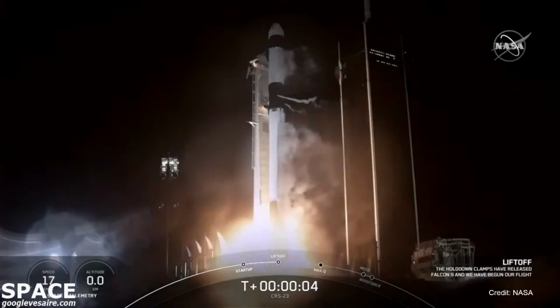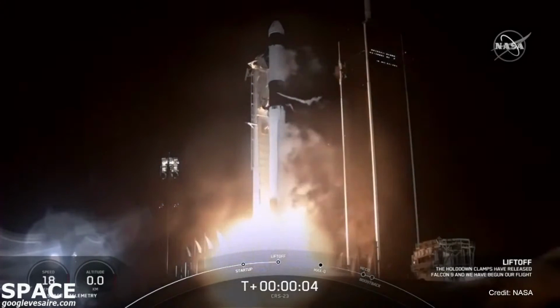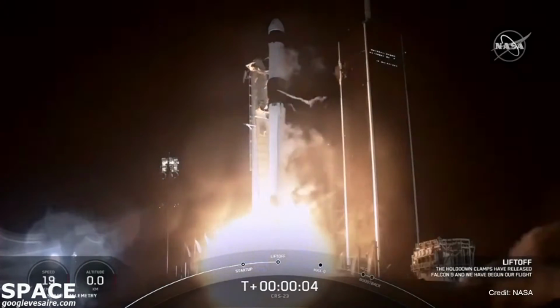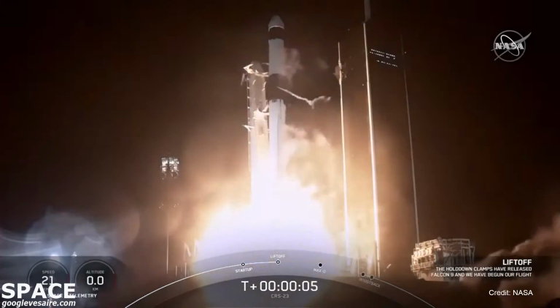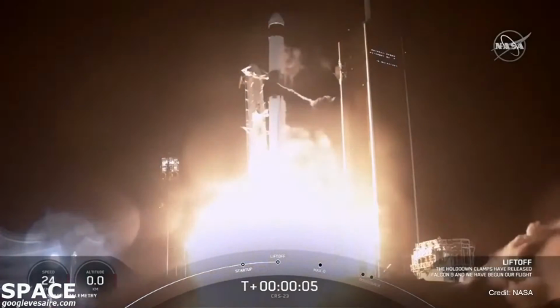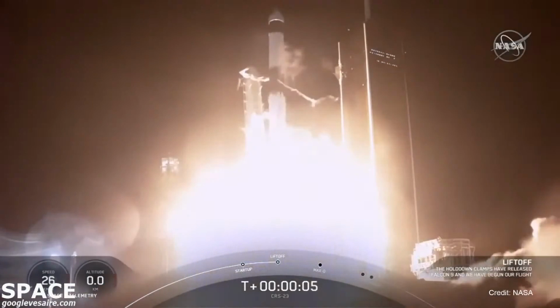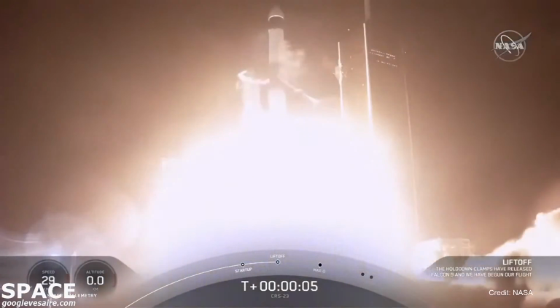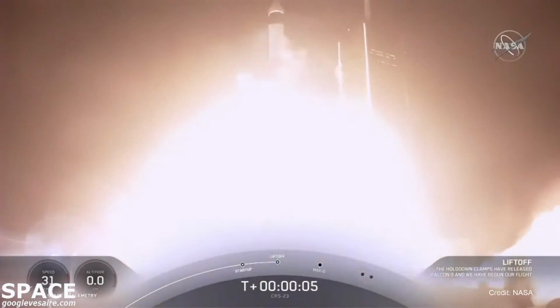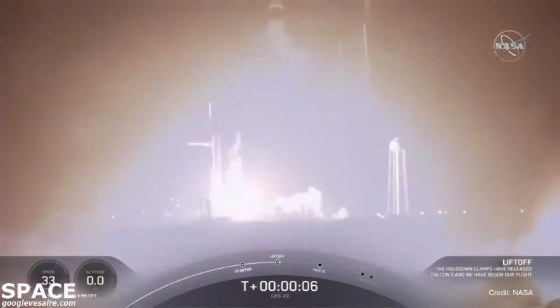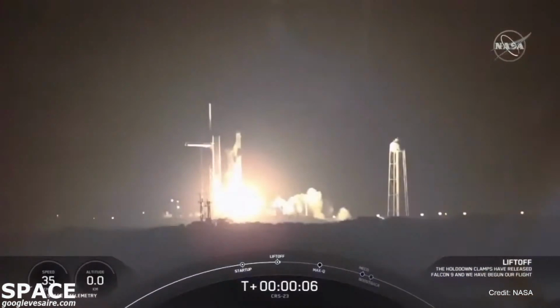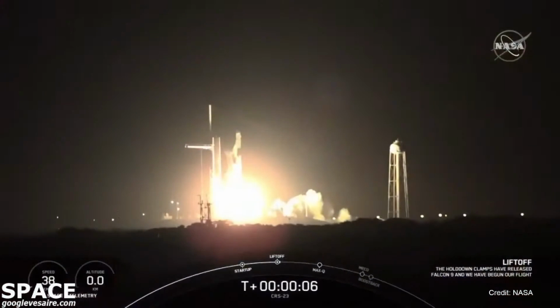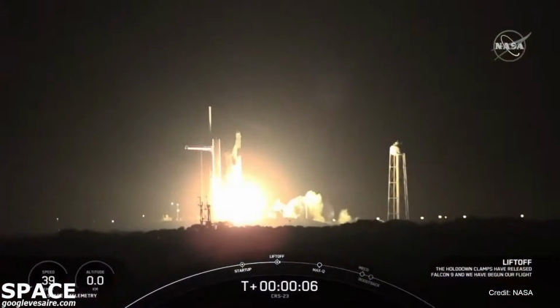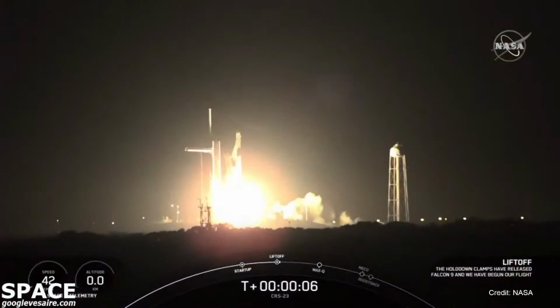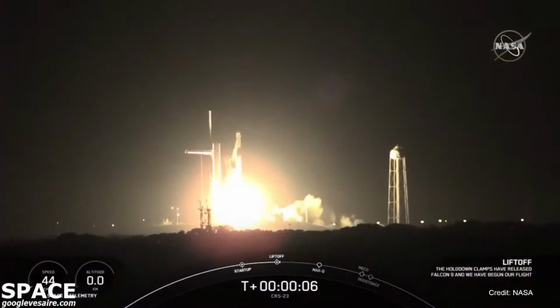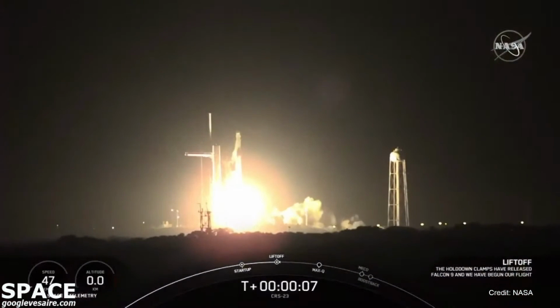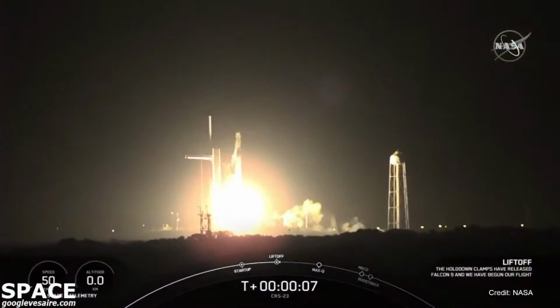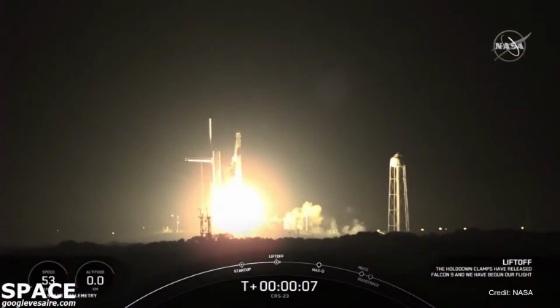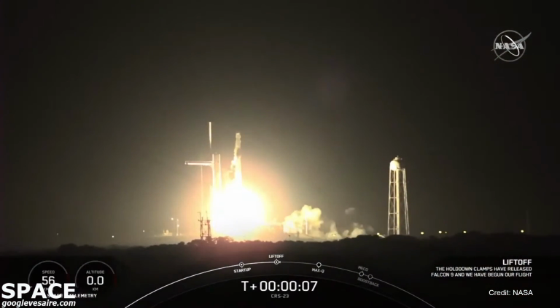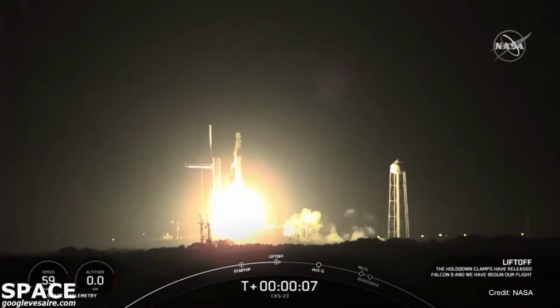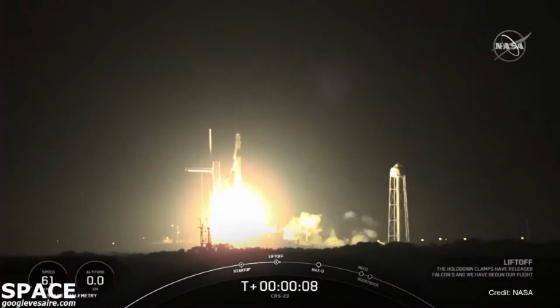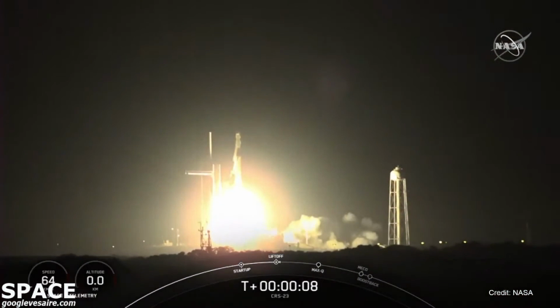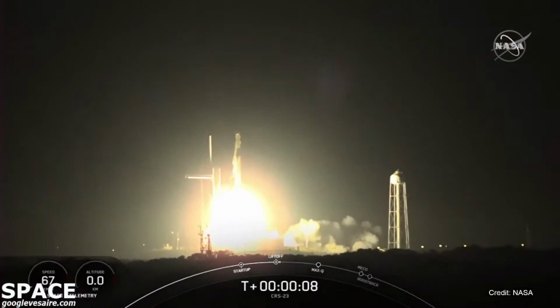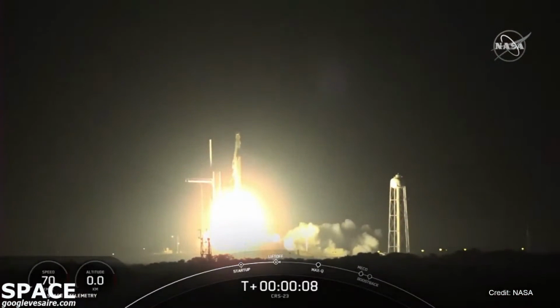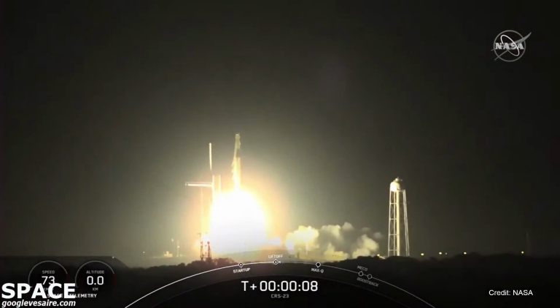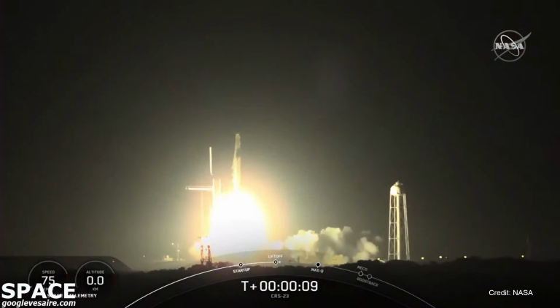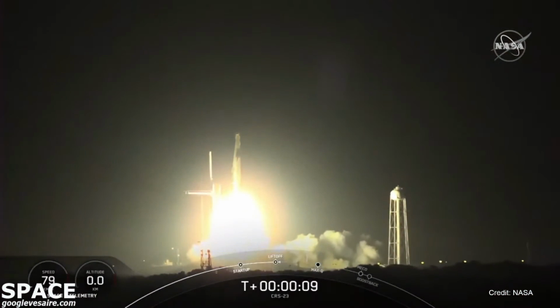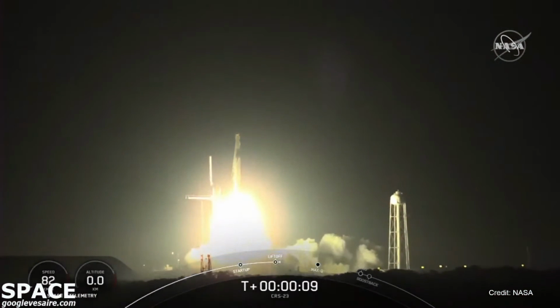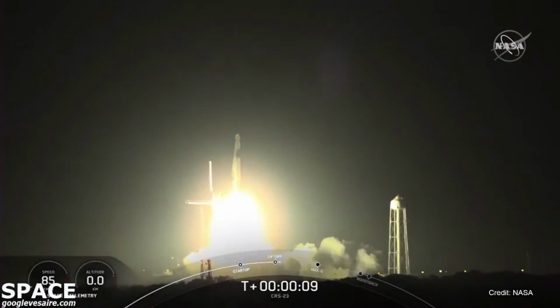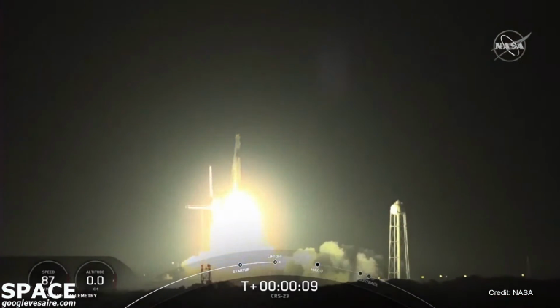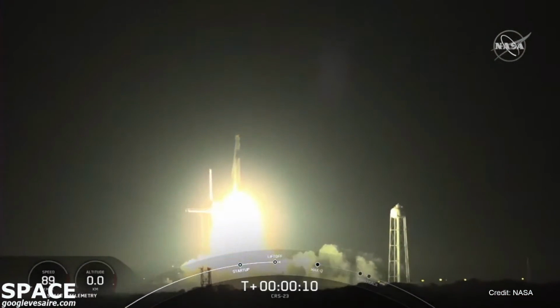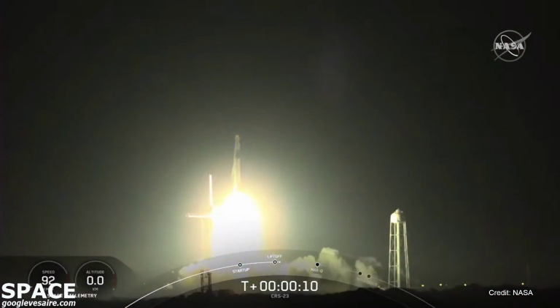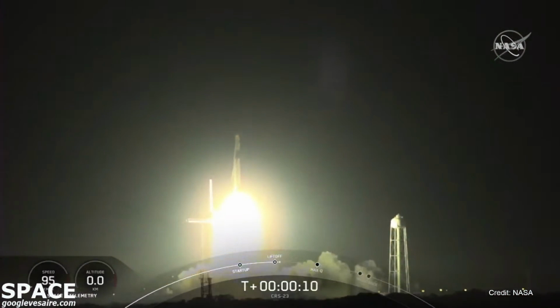Cargo Dragon takes flight, continuing a busy year of deliveries to a crew of 7 aboard the International Space Station.